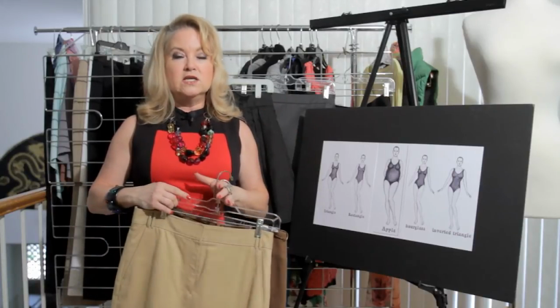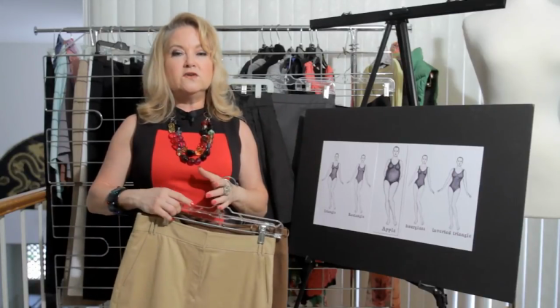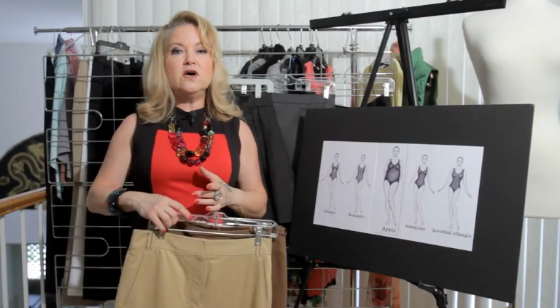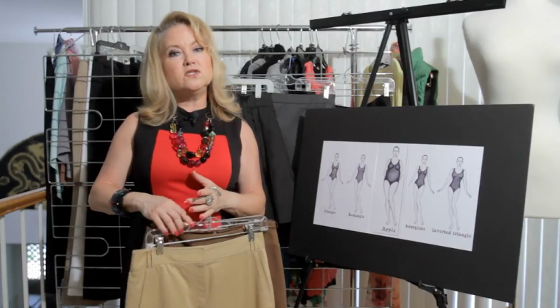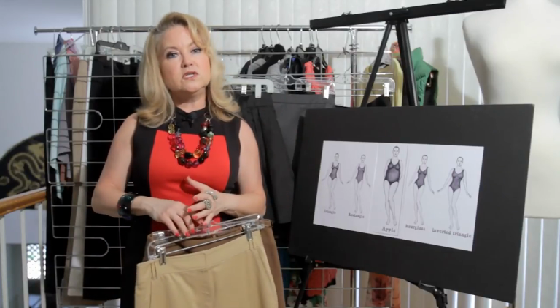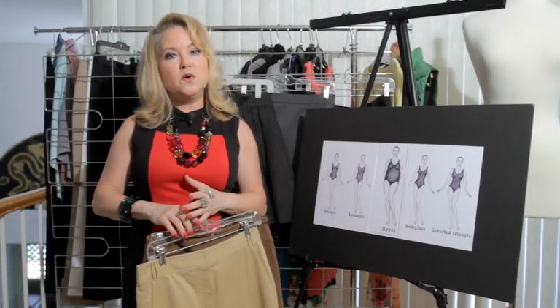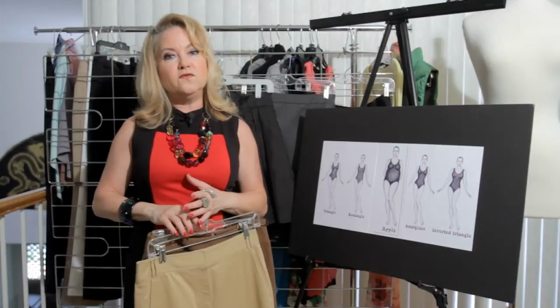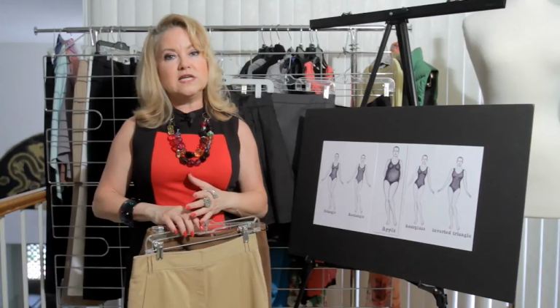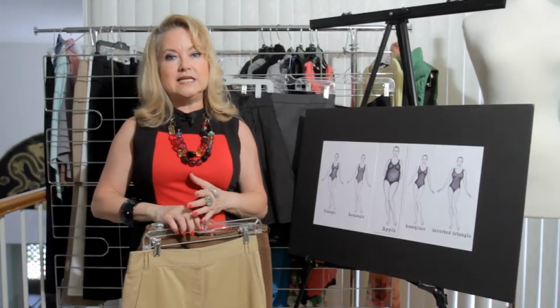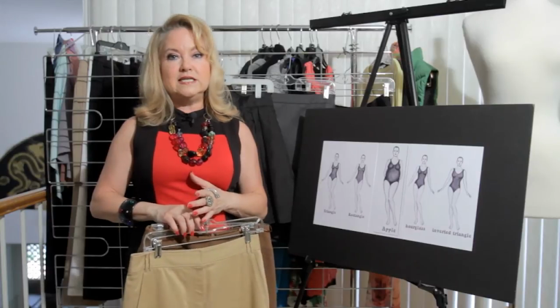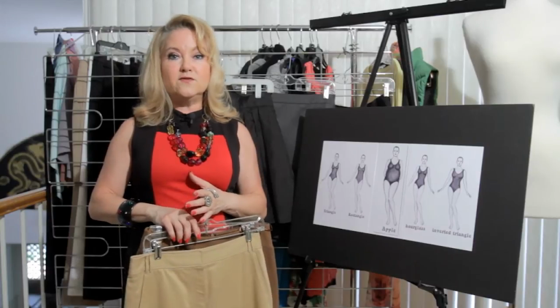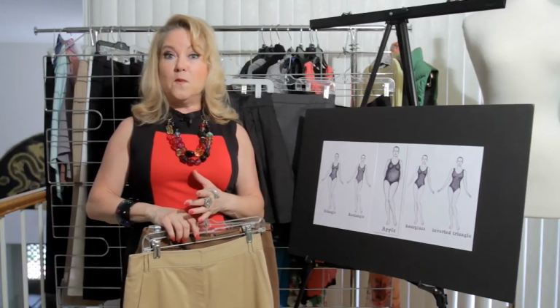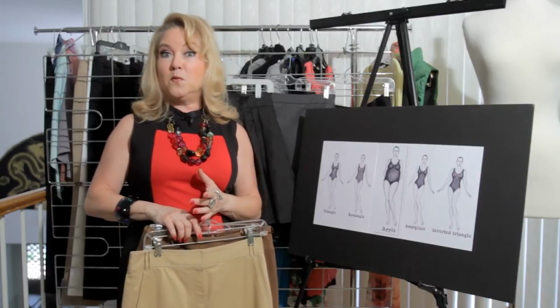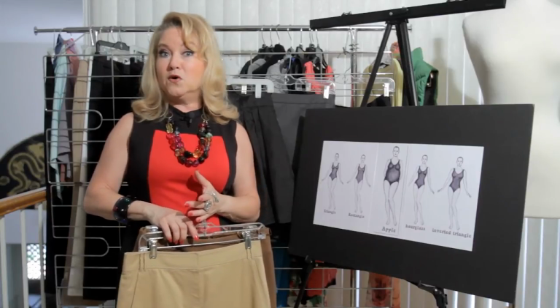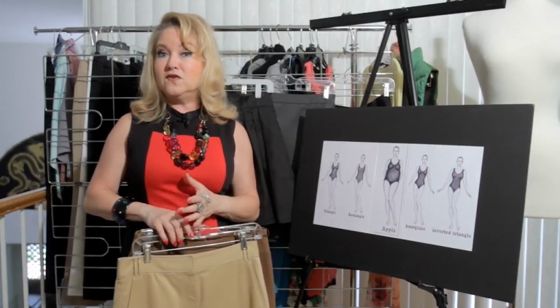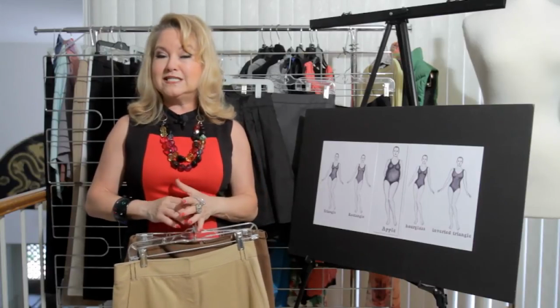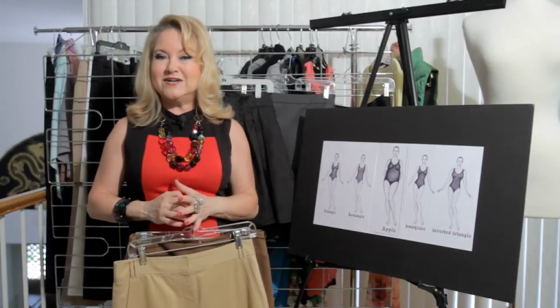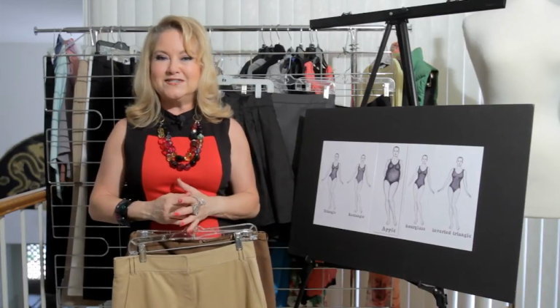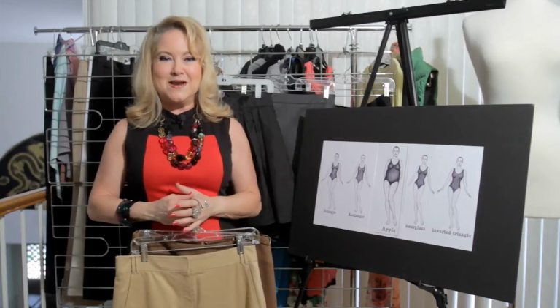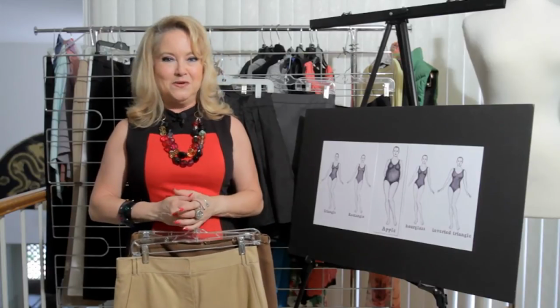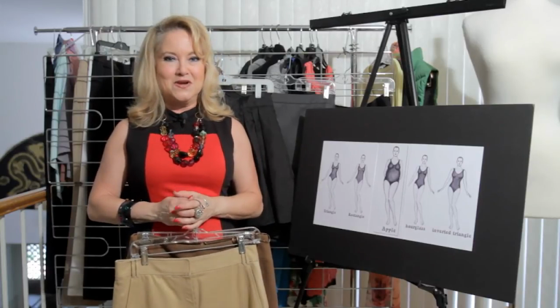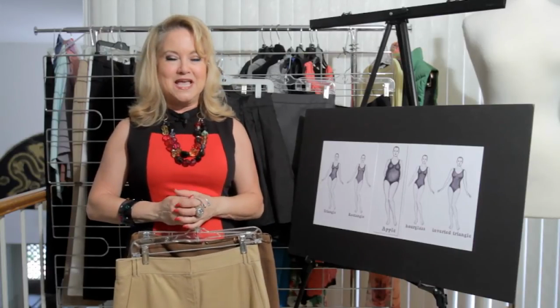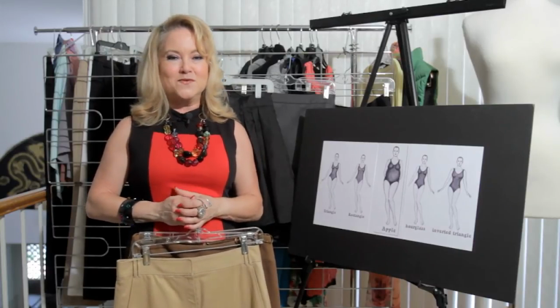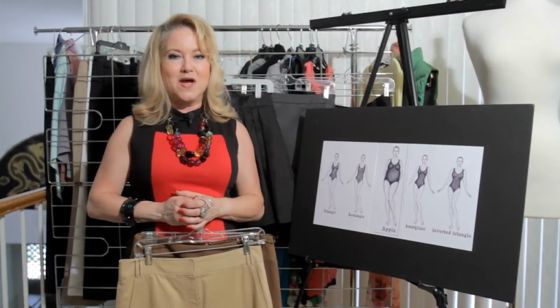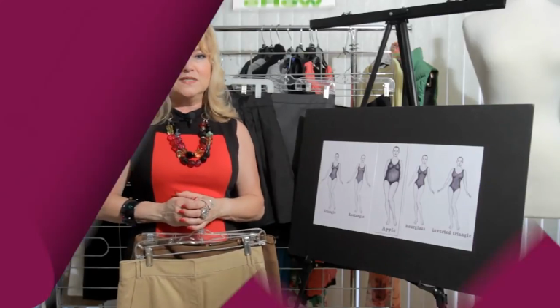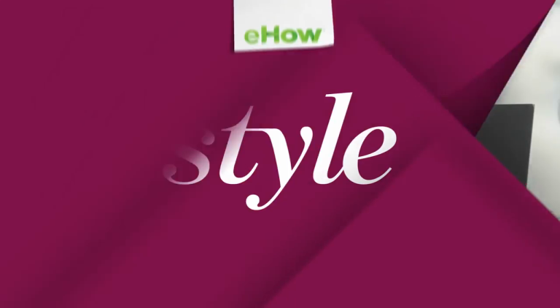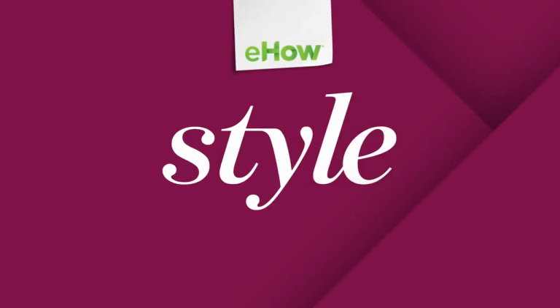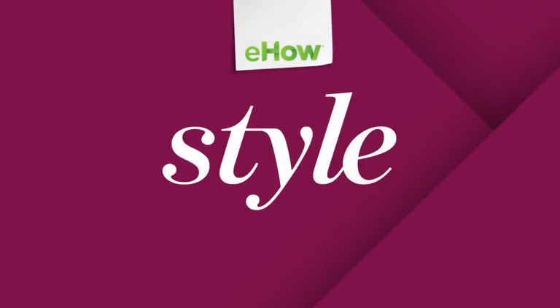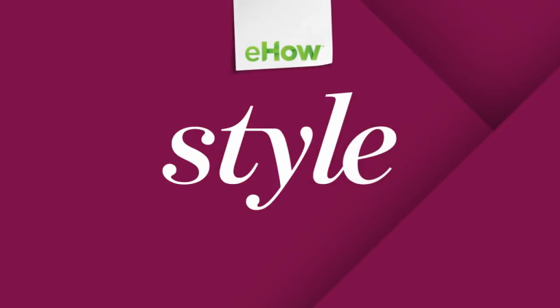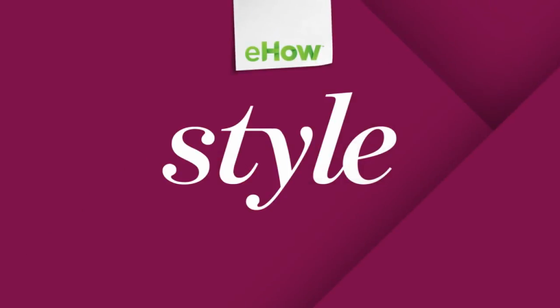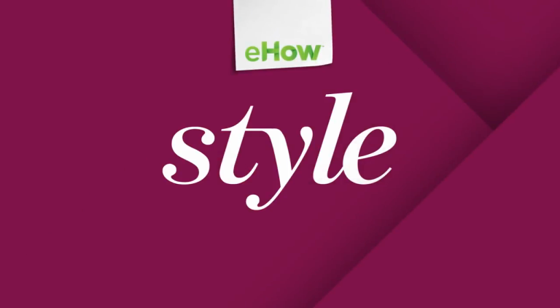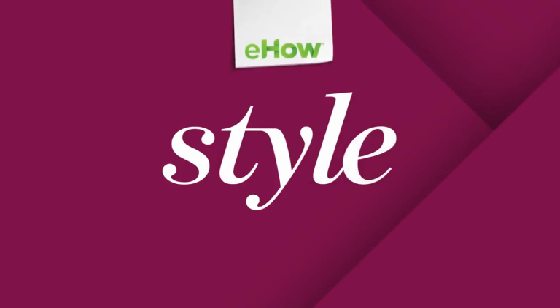So those are some perfect ideas for perfect skirts. I'm Lori Ann Robinson. Thank you. Bye.